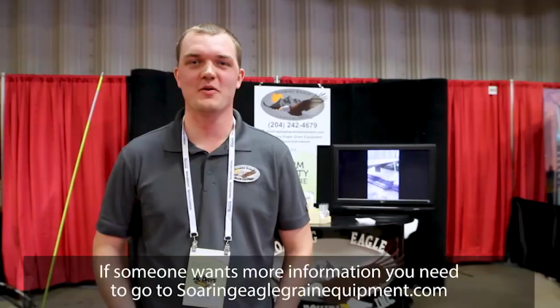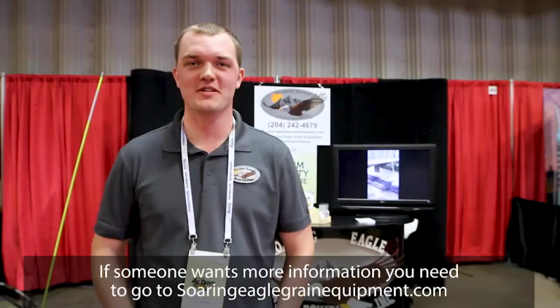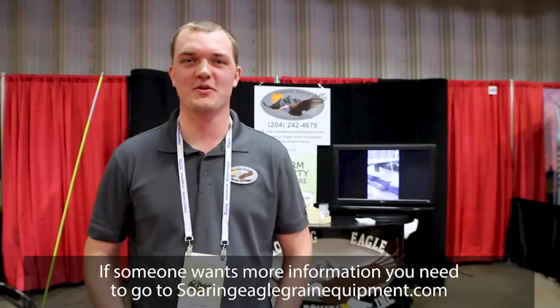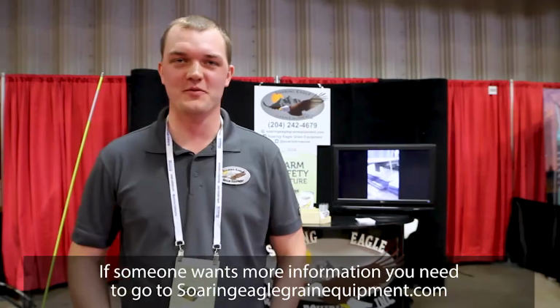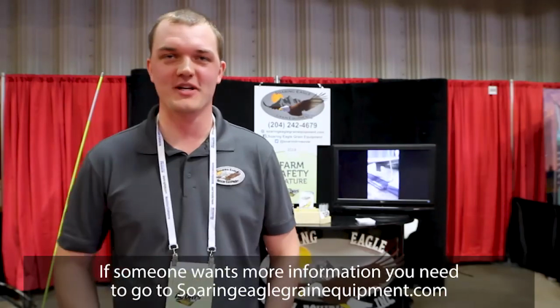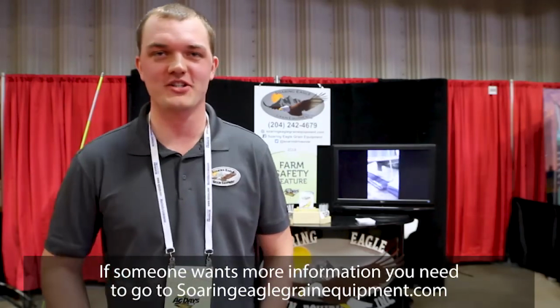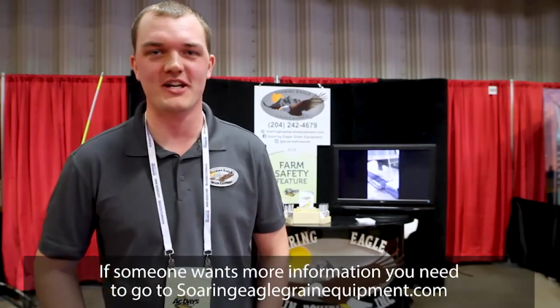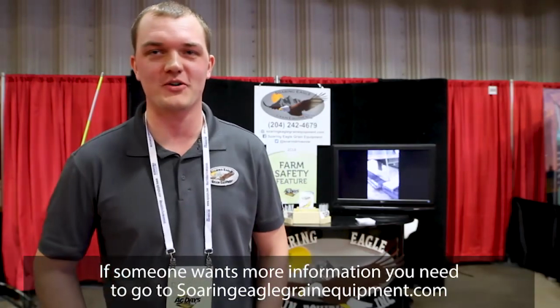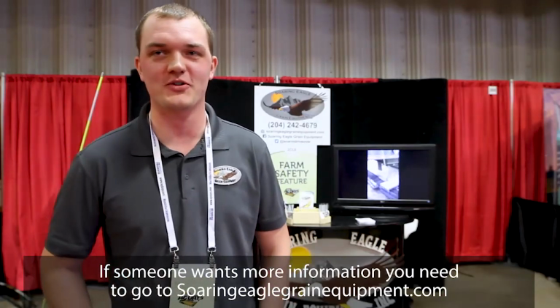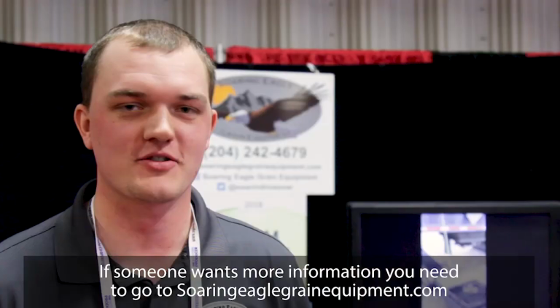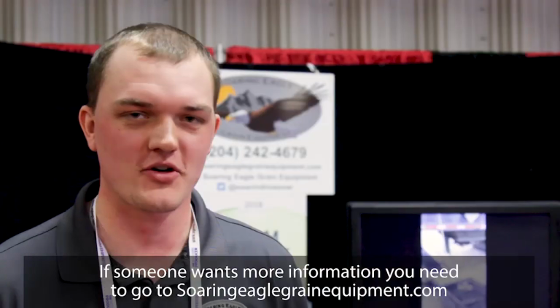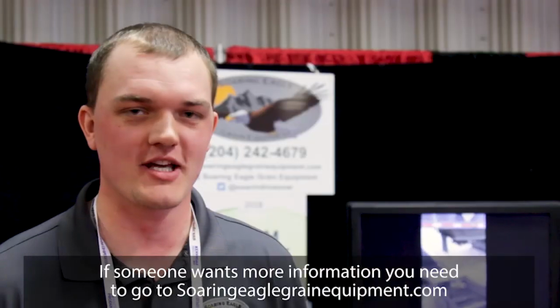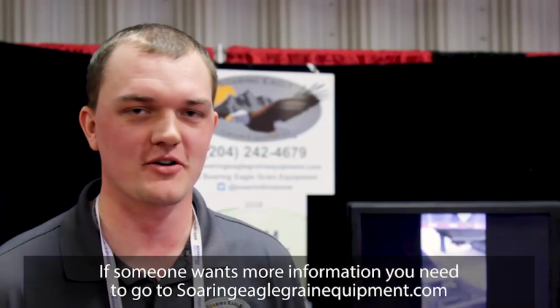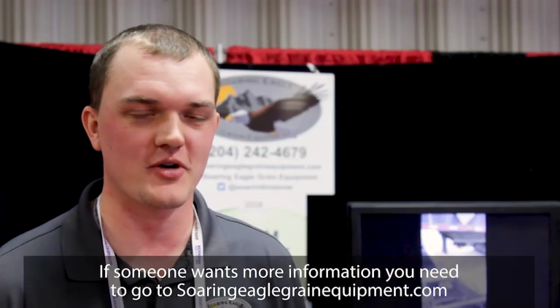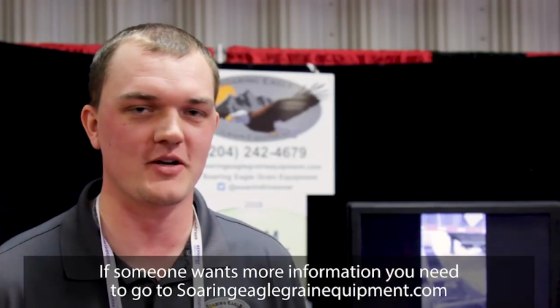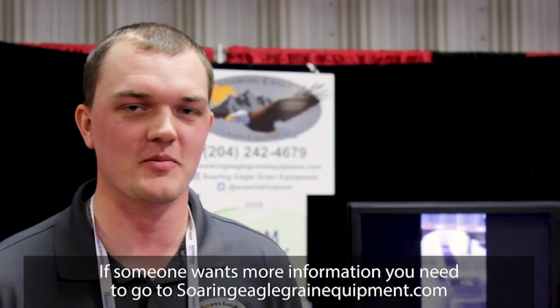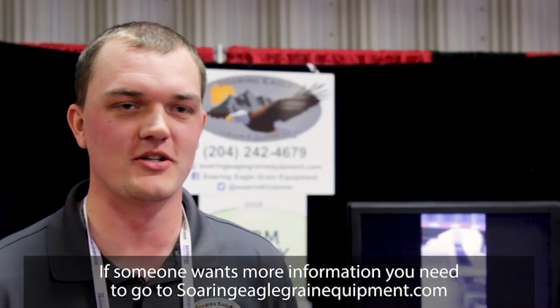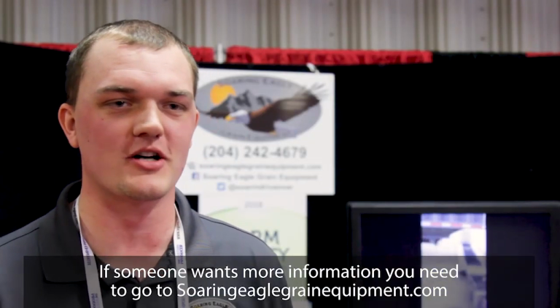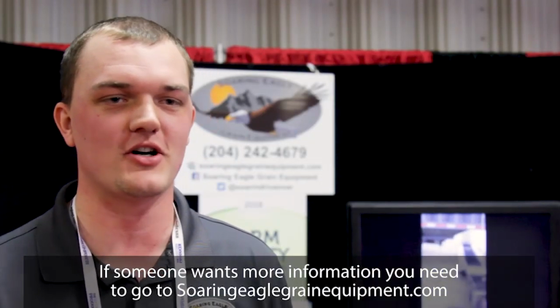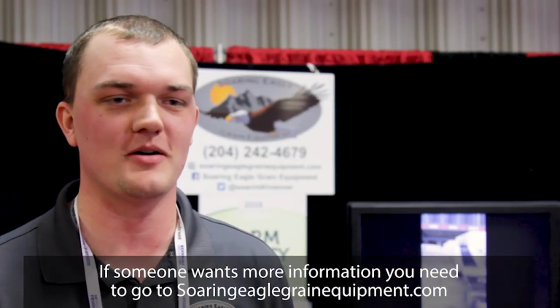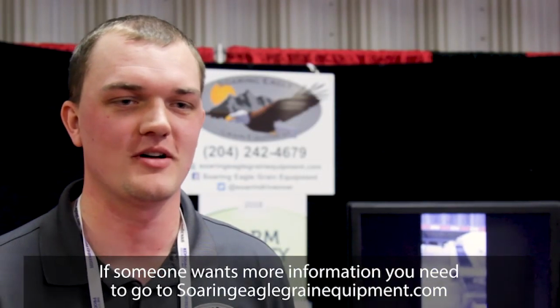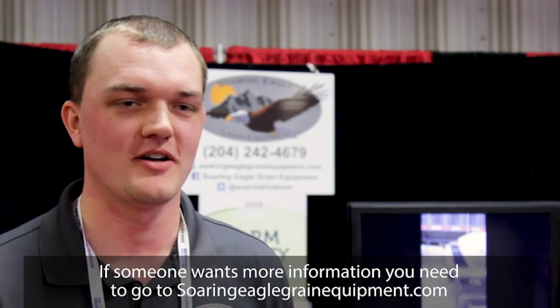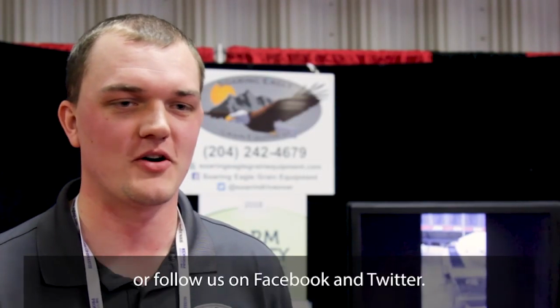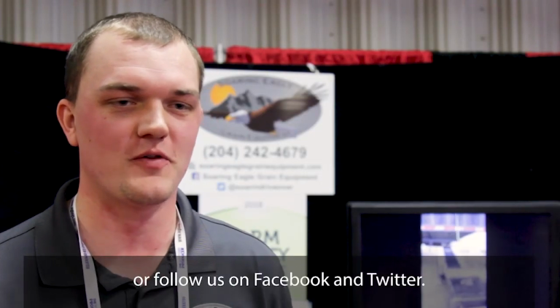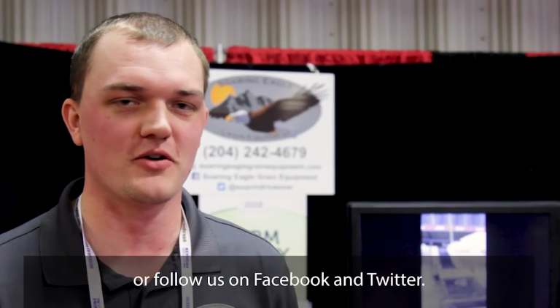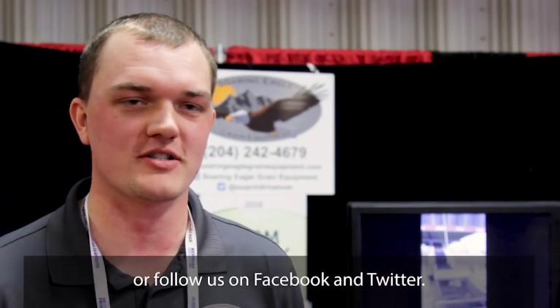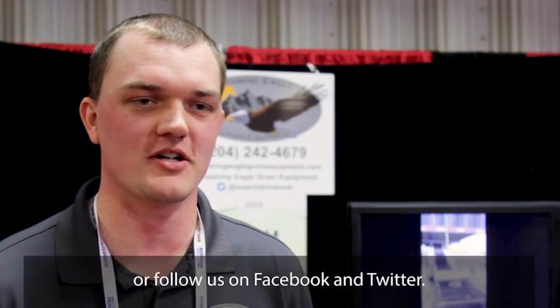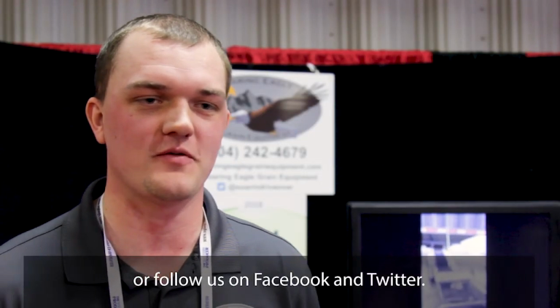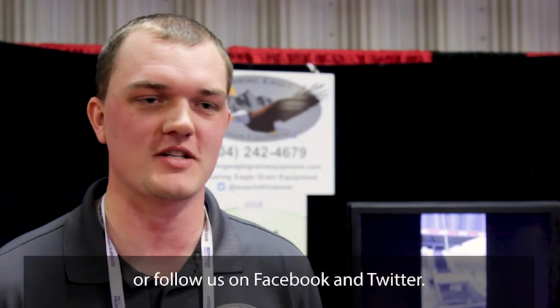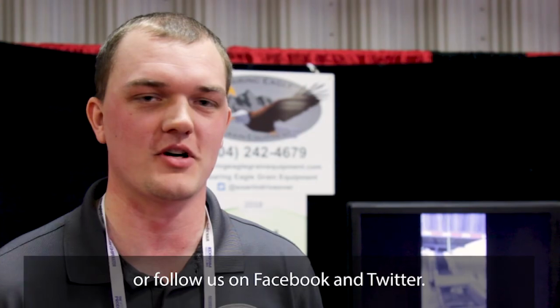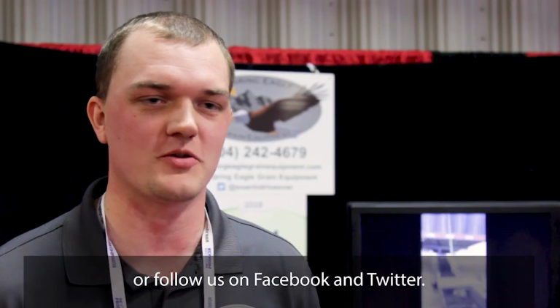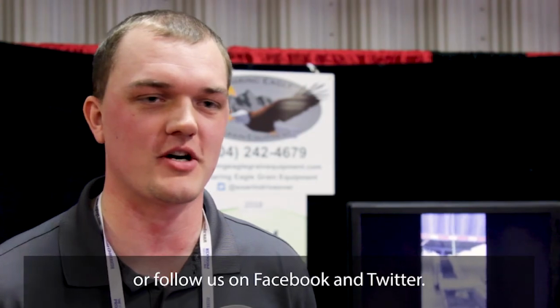If someone wants more information, you need to go to www.SoaringEagleGrainEquipment.com or follow us on Facebook and Twitter.